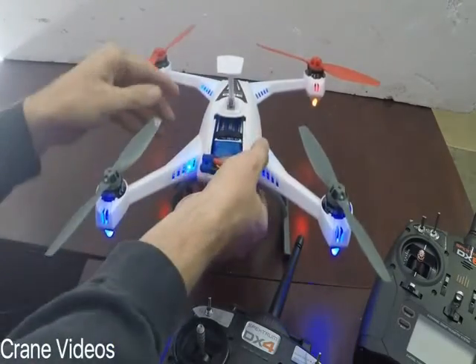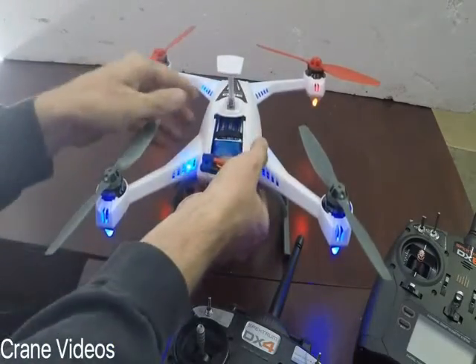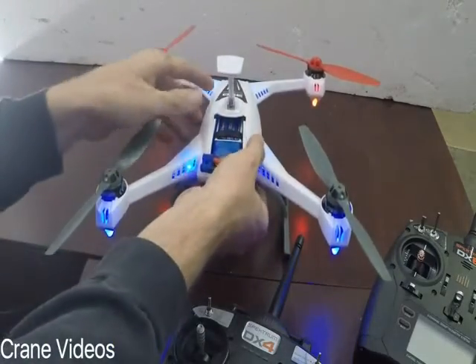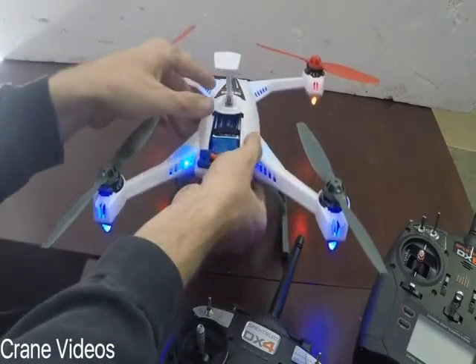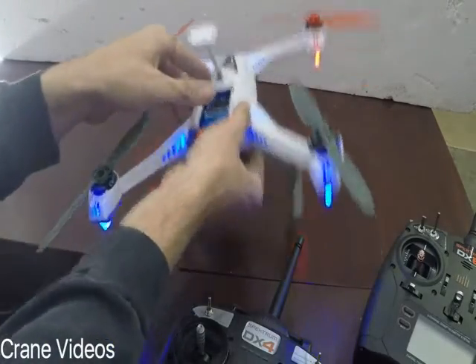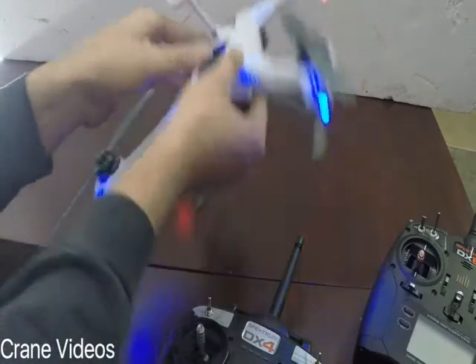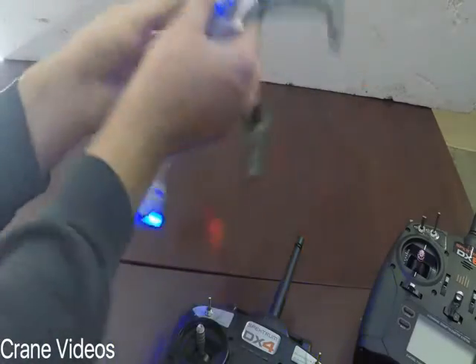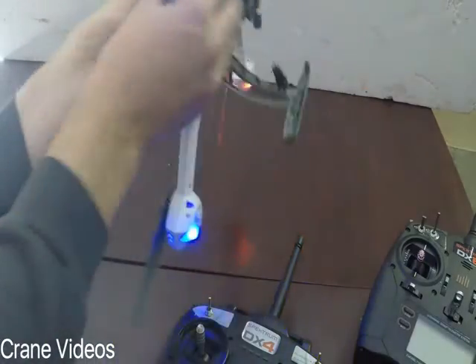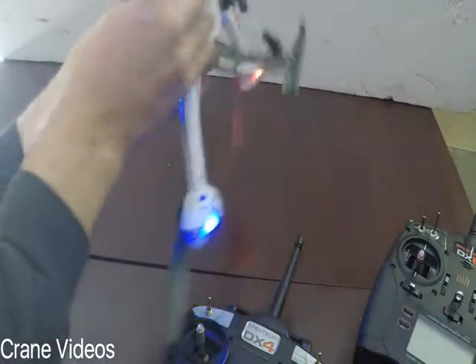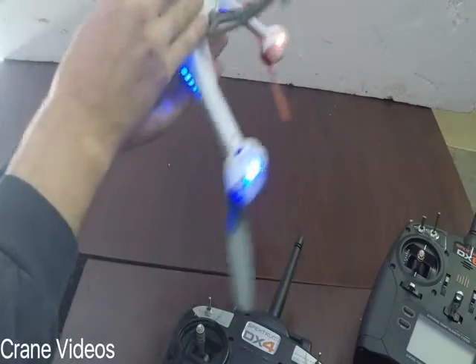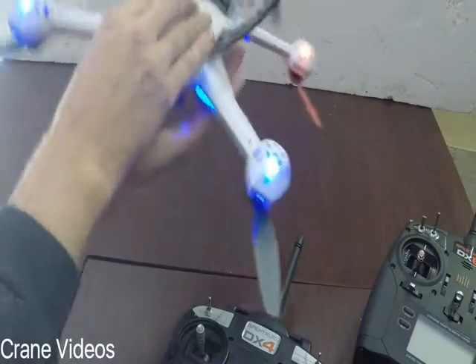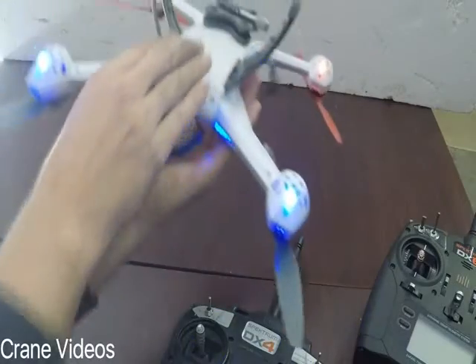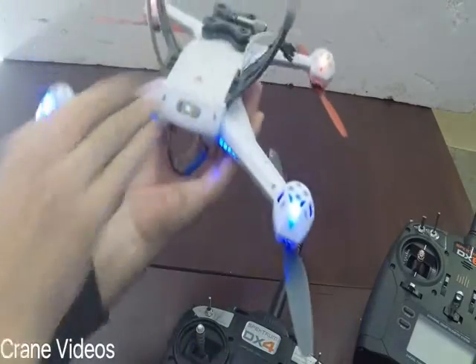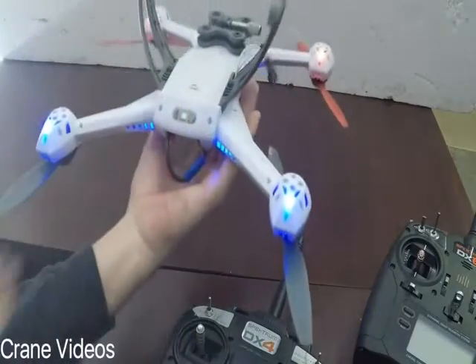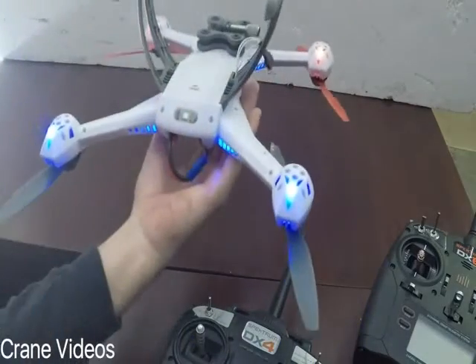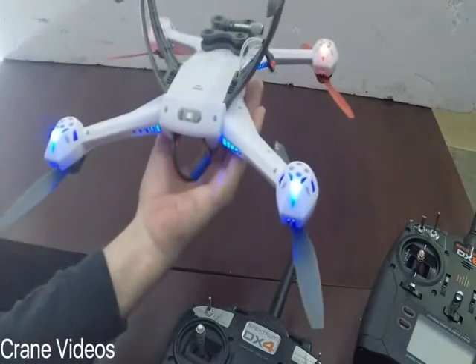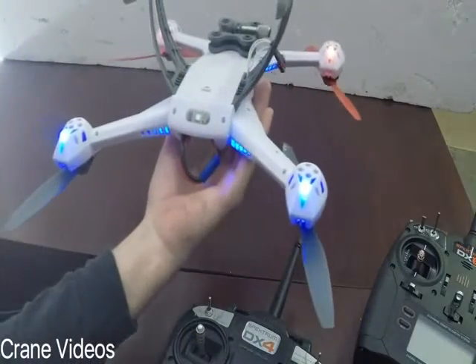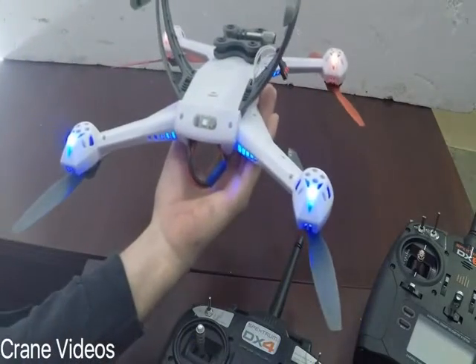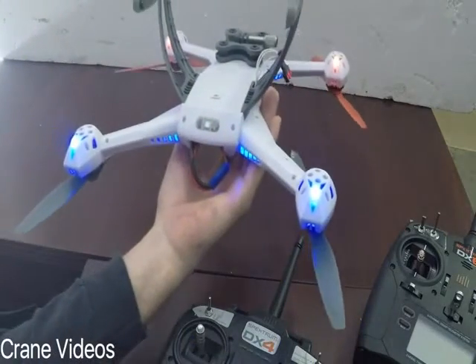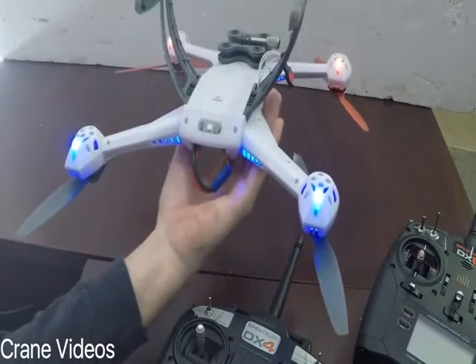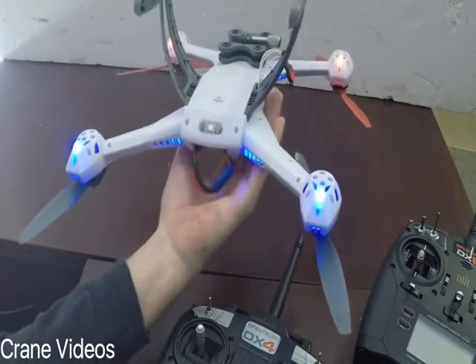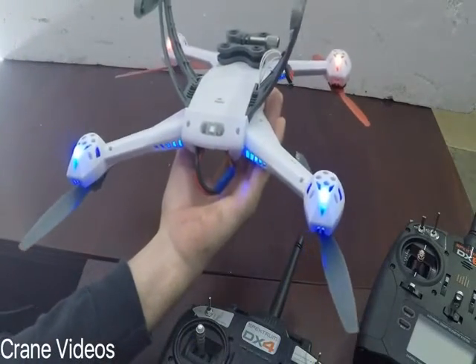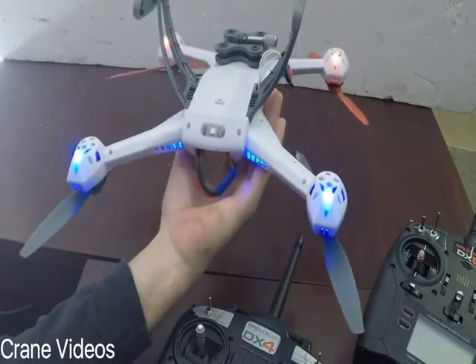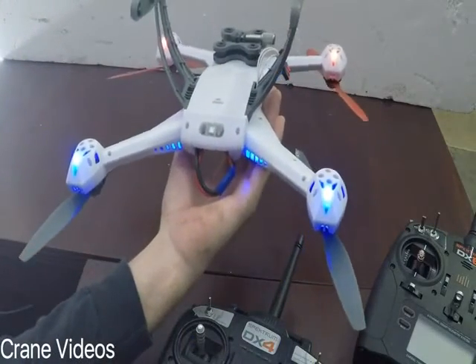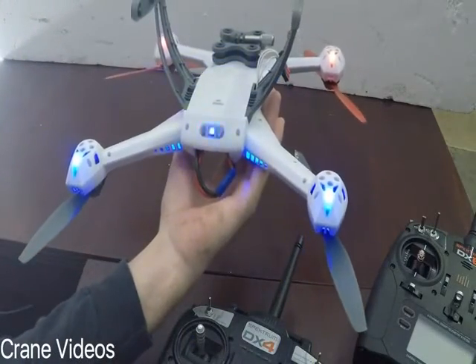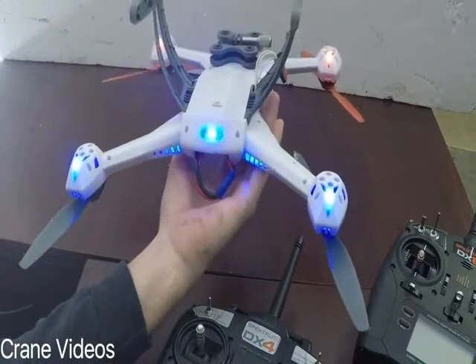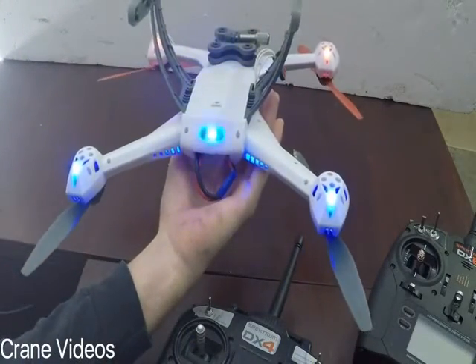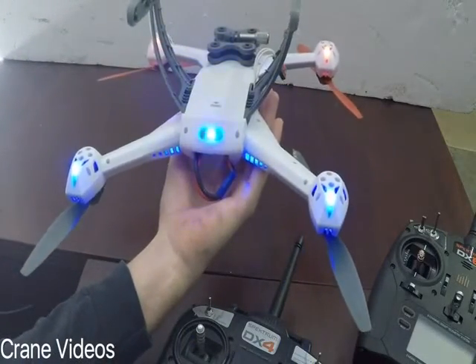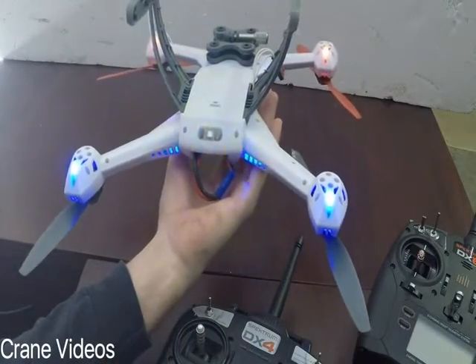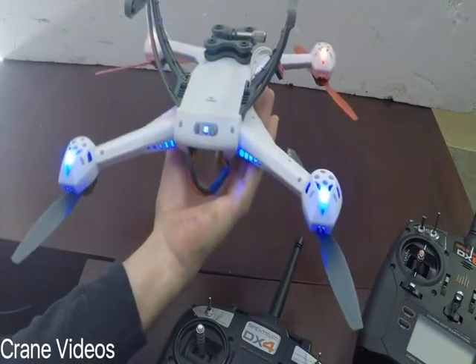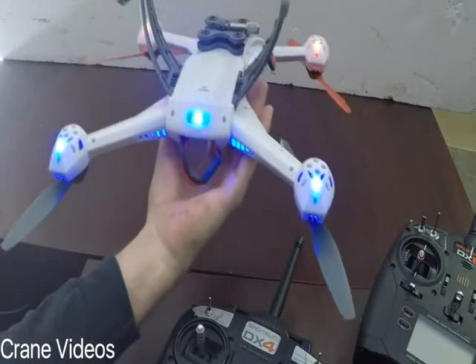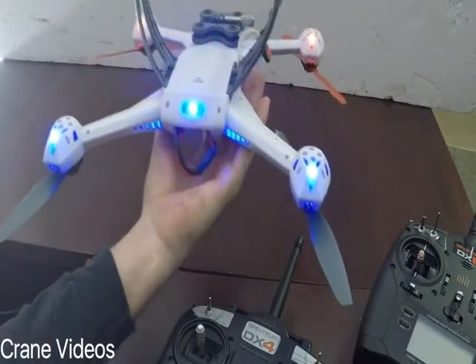Now to get it into bind mode, simply flip the drone upside down until it starts flashing blue.